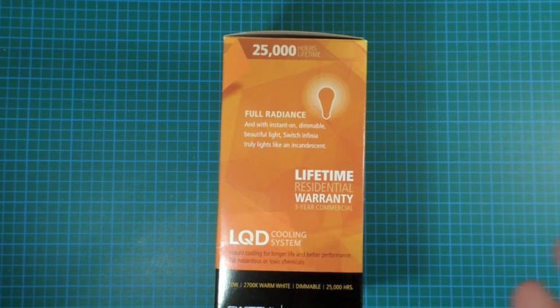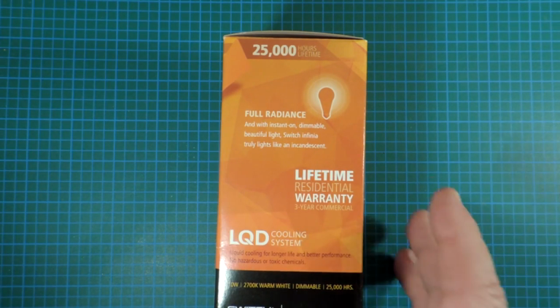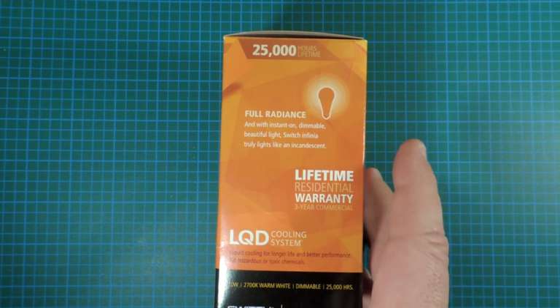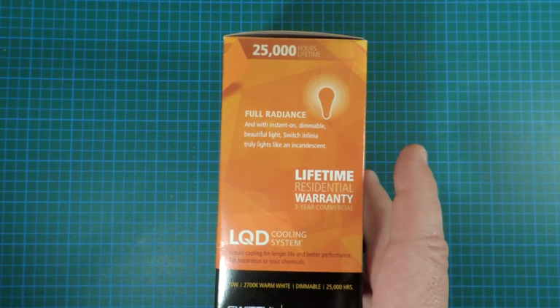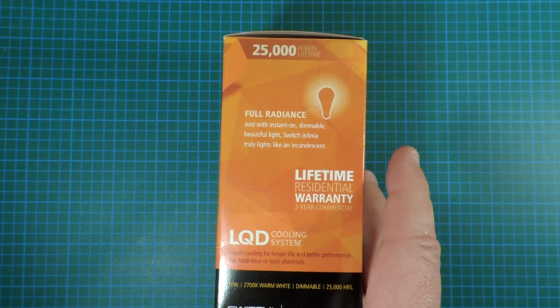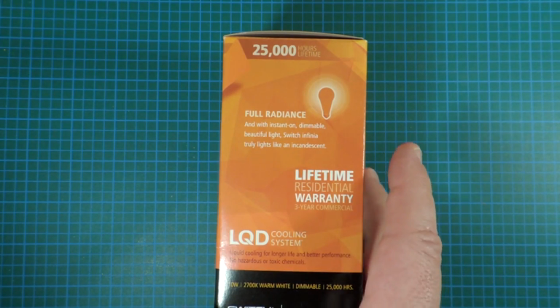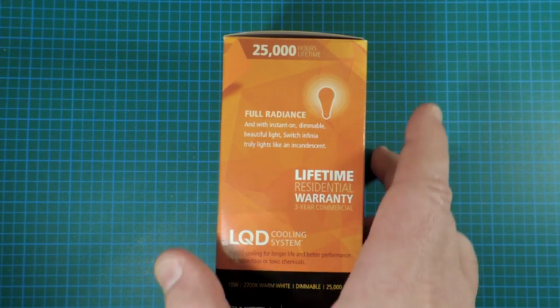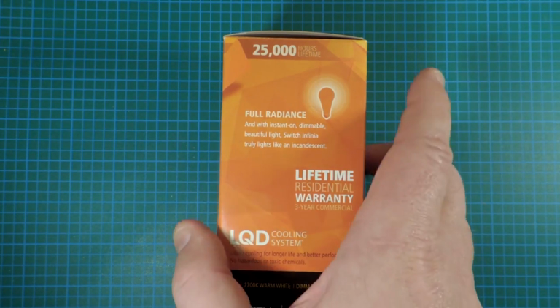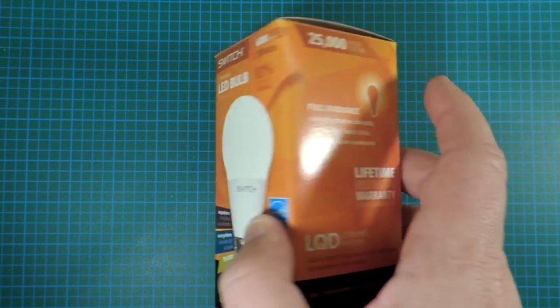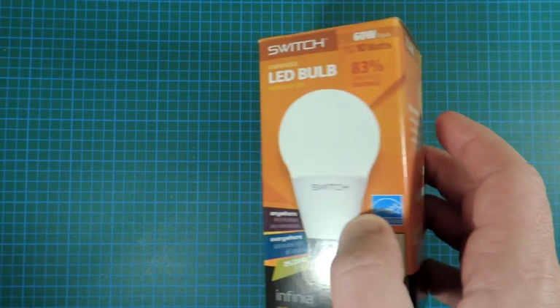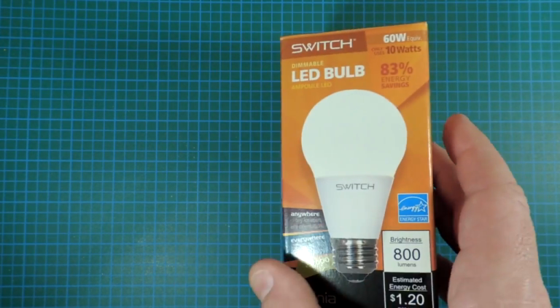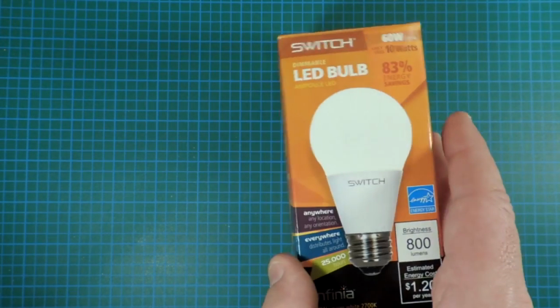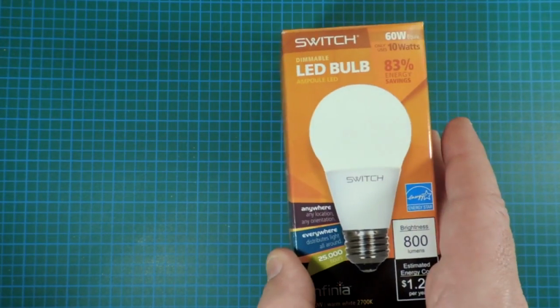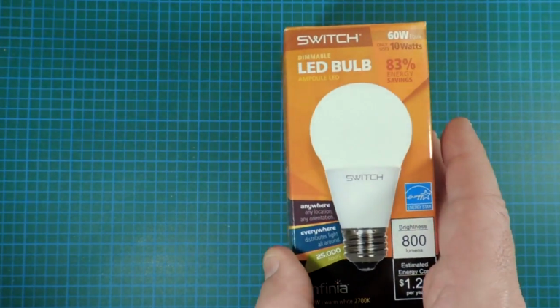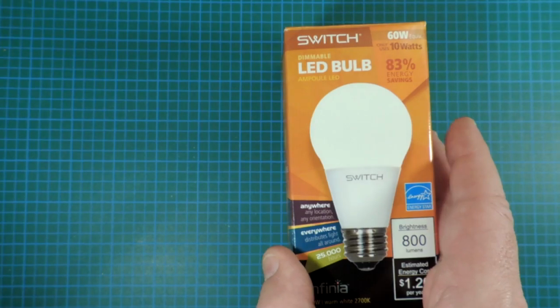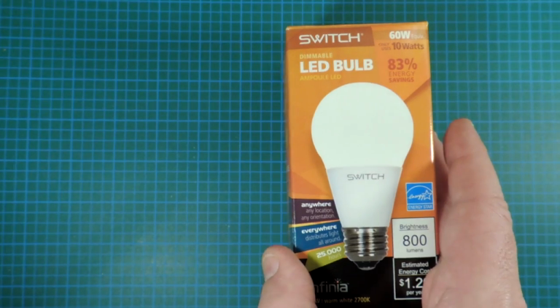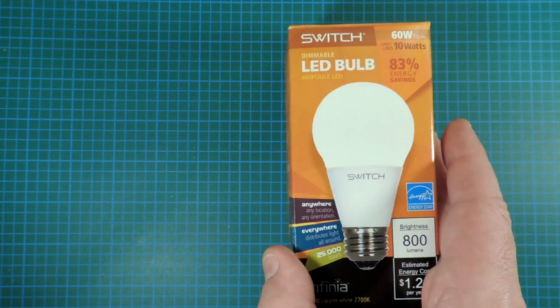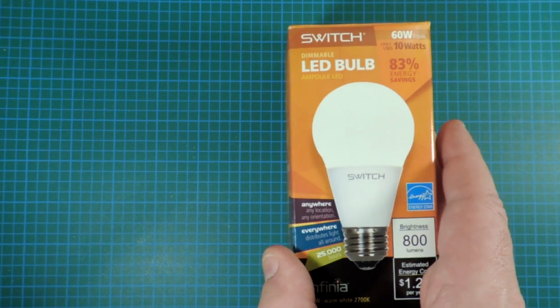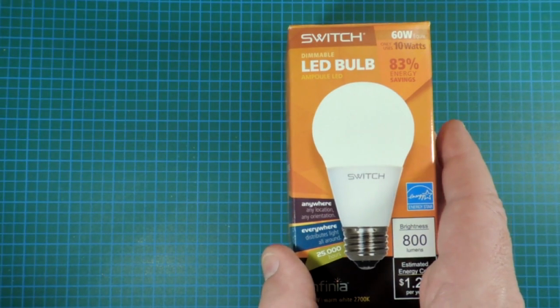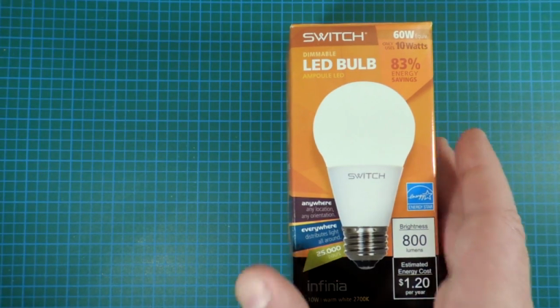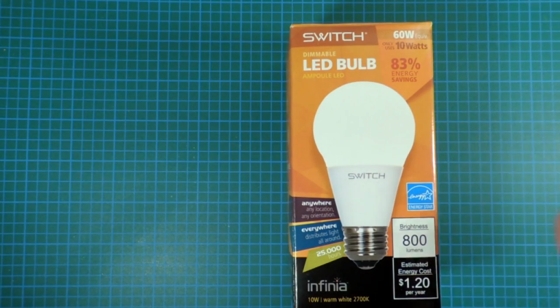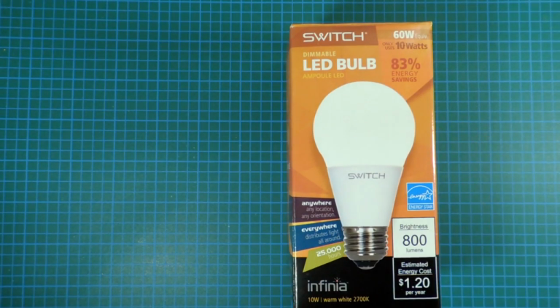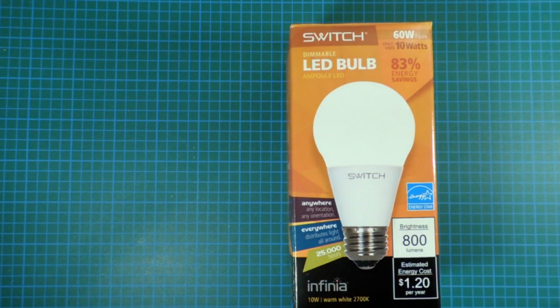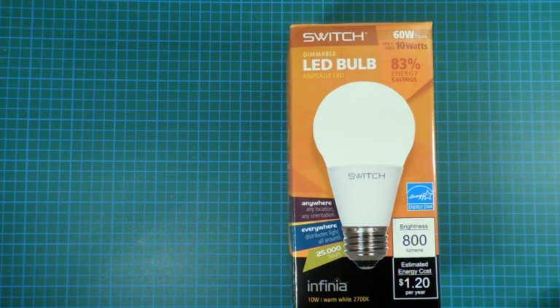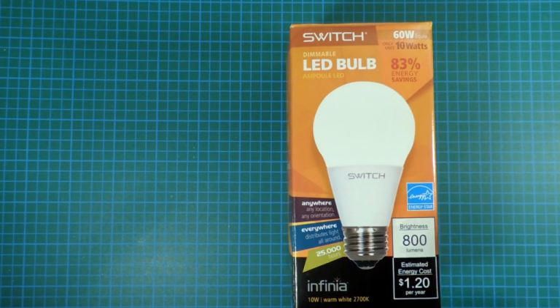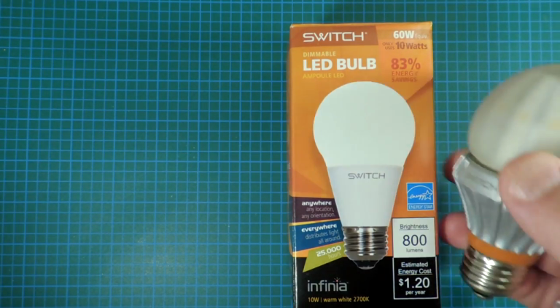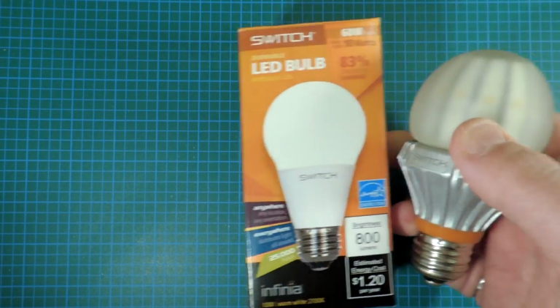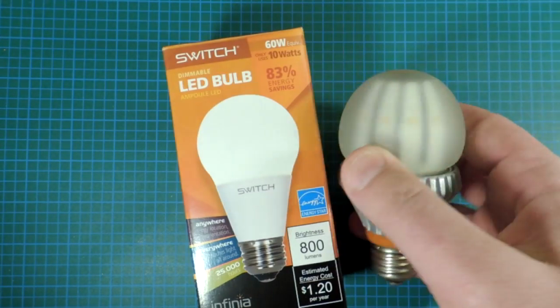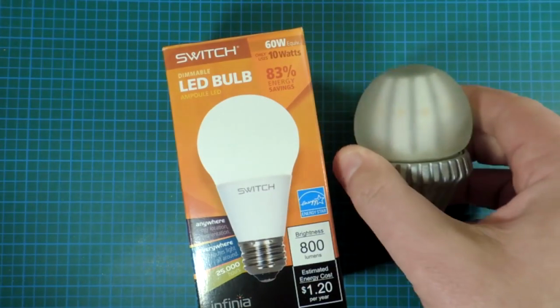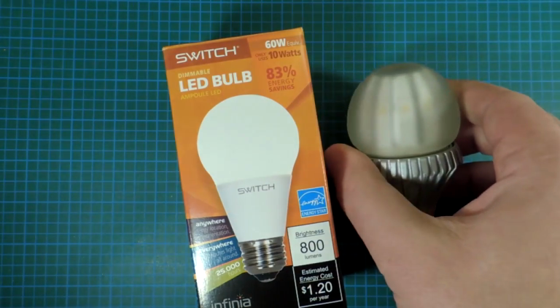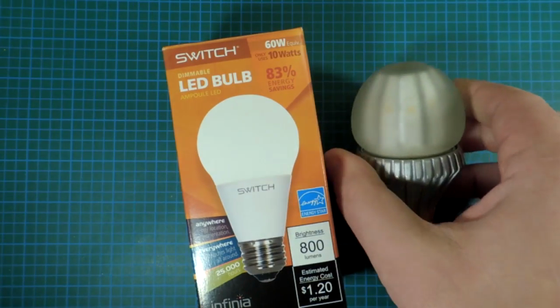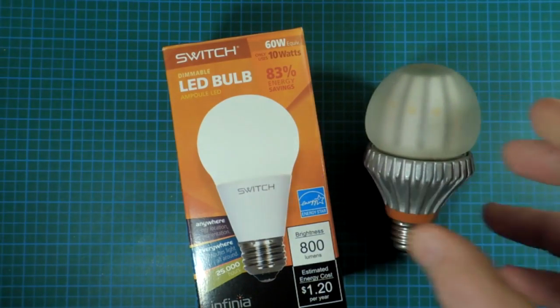So let's take the bulb apart, review it, and see how it differs from its previous series.